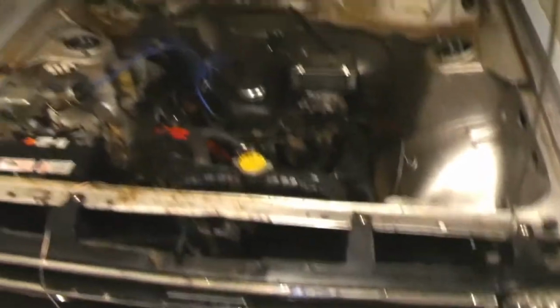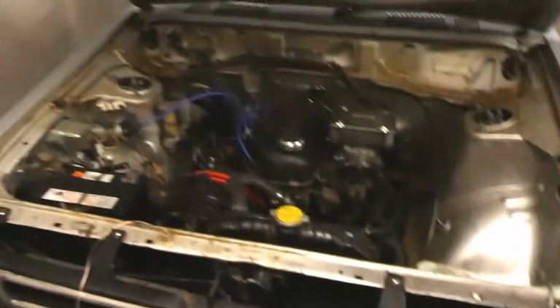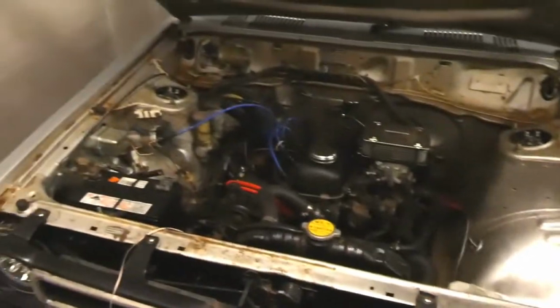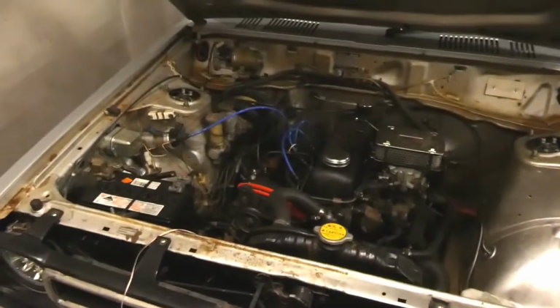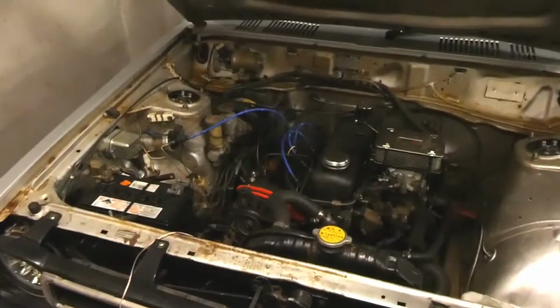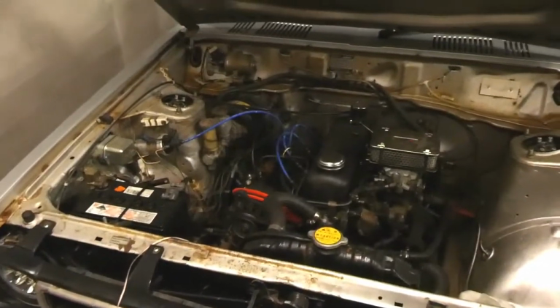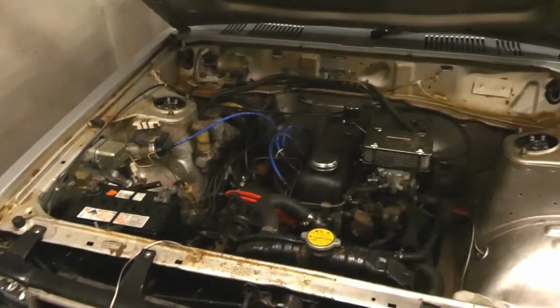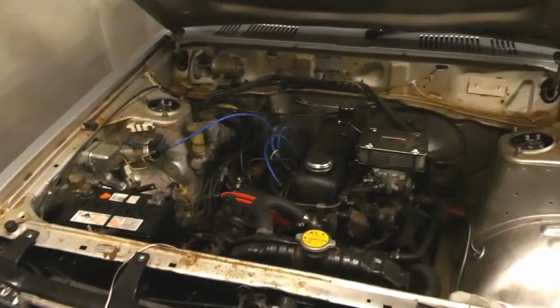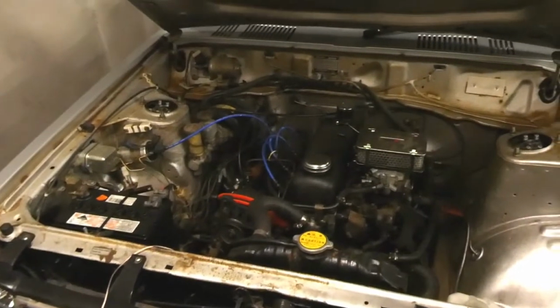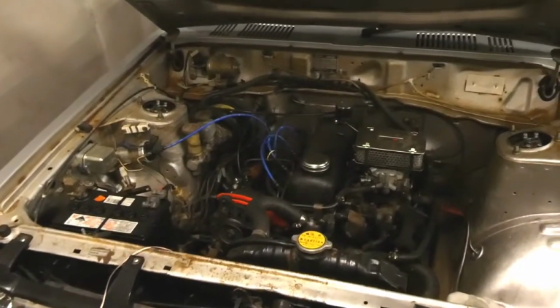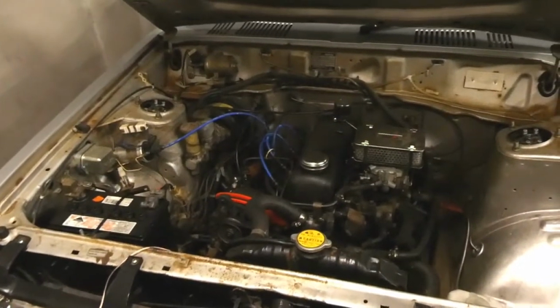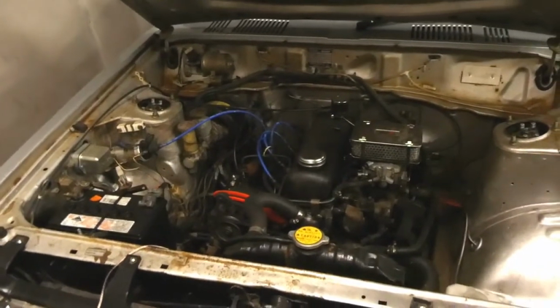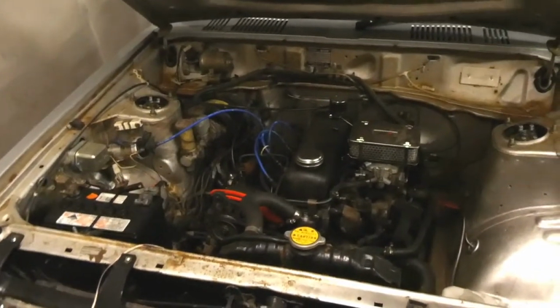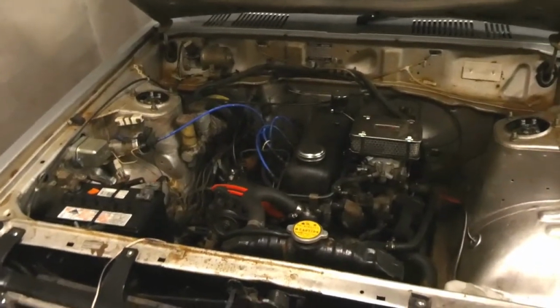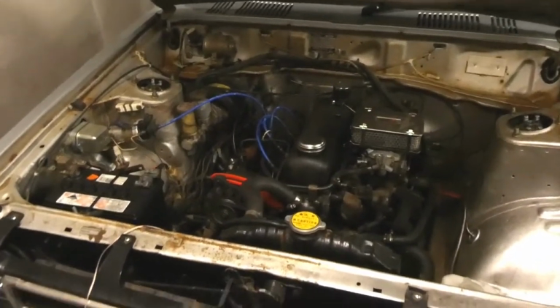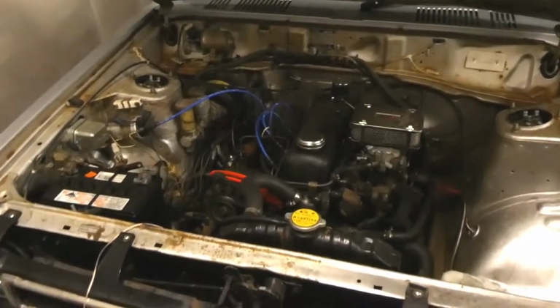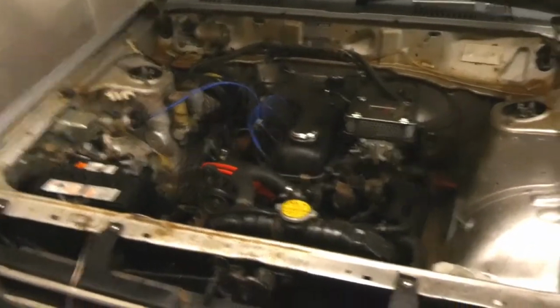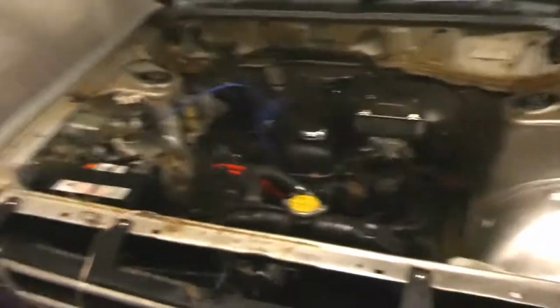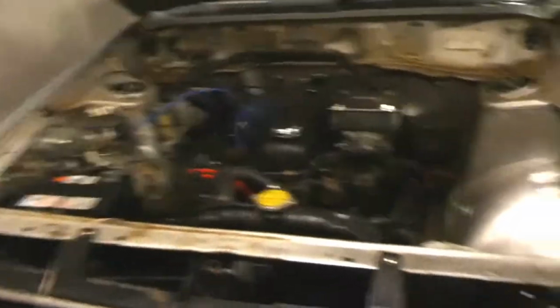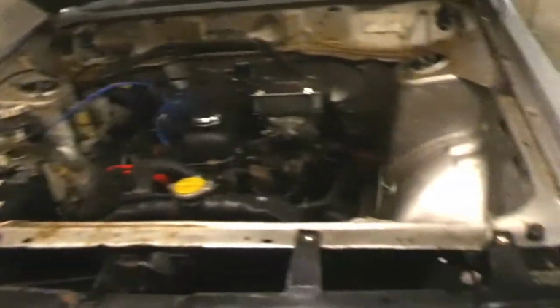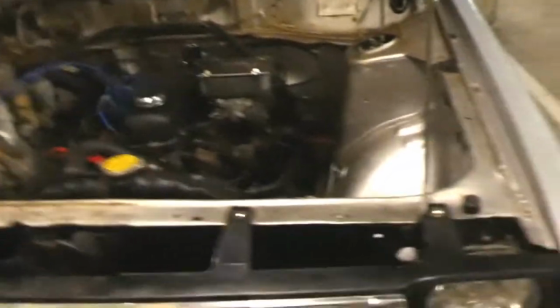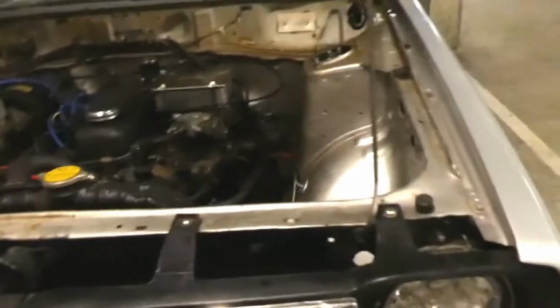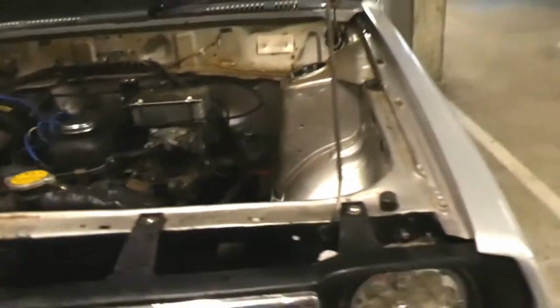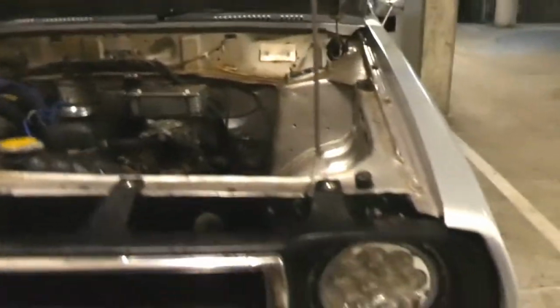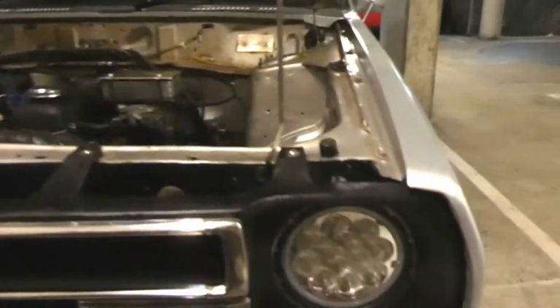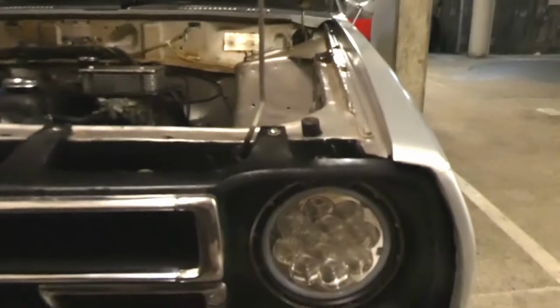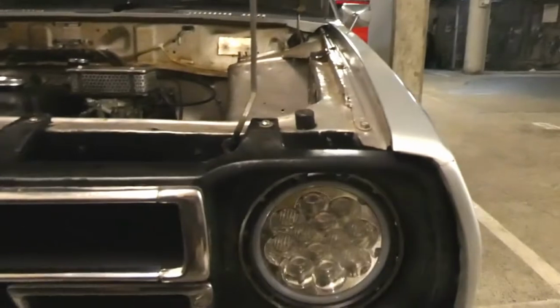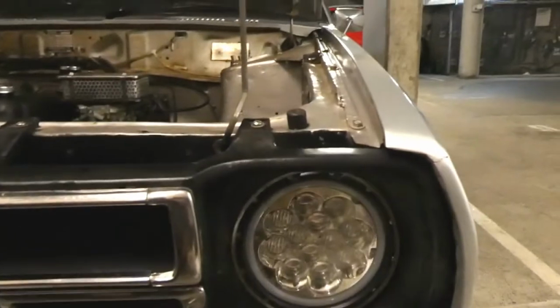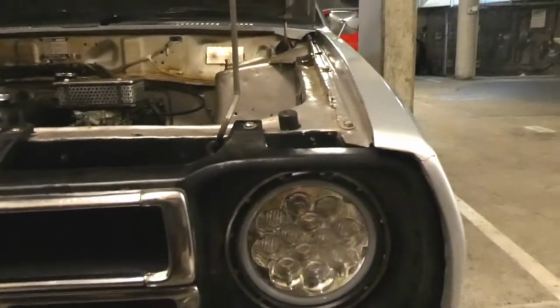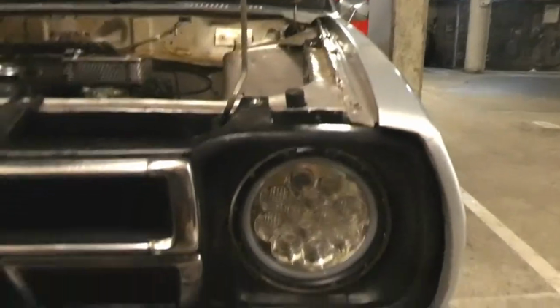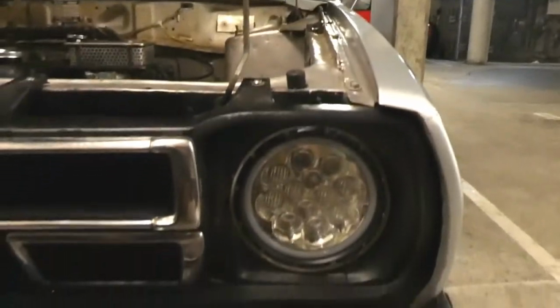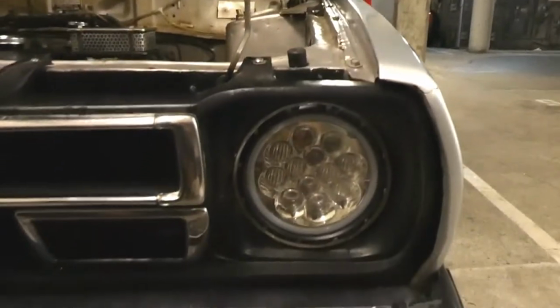What is up guys? Welcome back to the channel. On this episode I'm going to hook up my daylight driving lights.